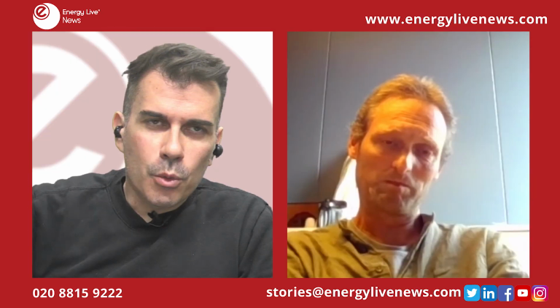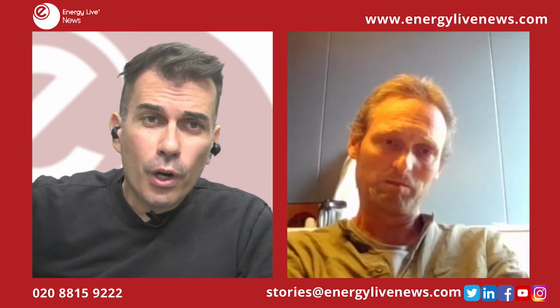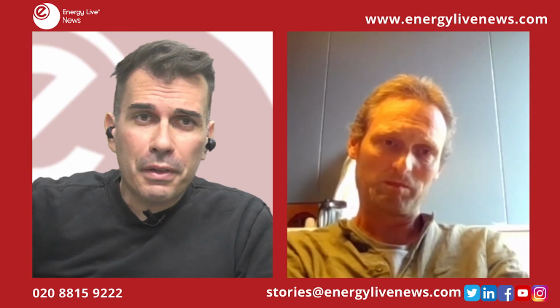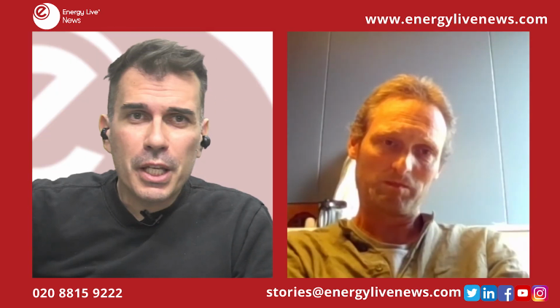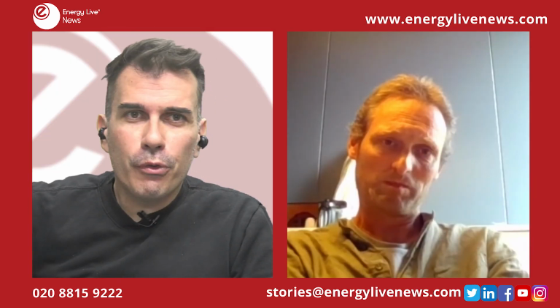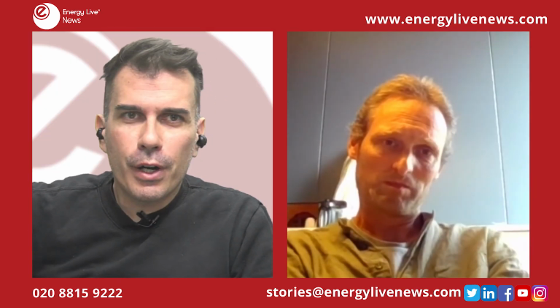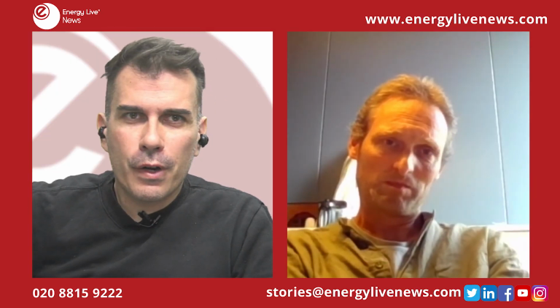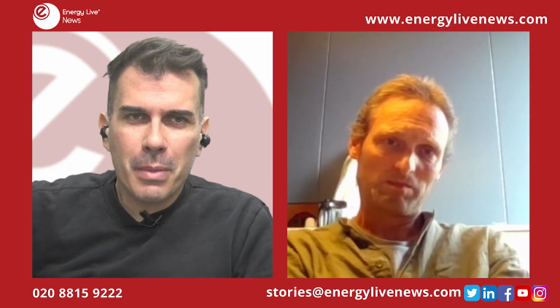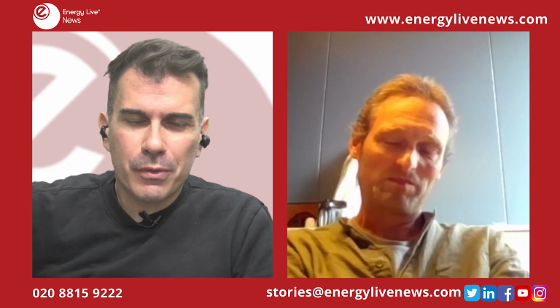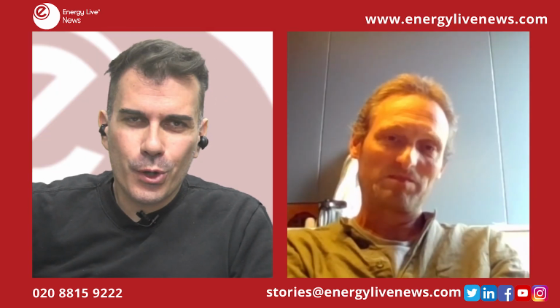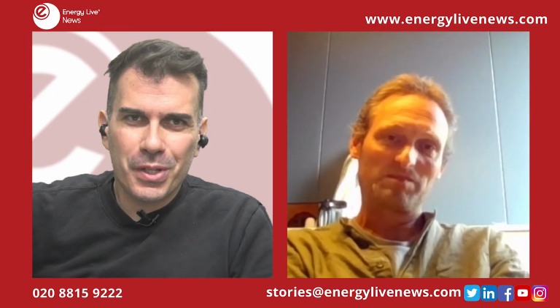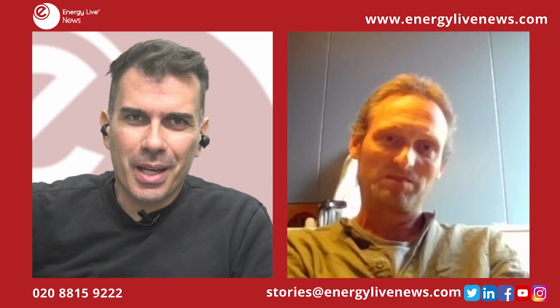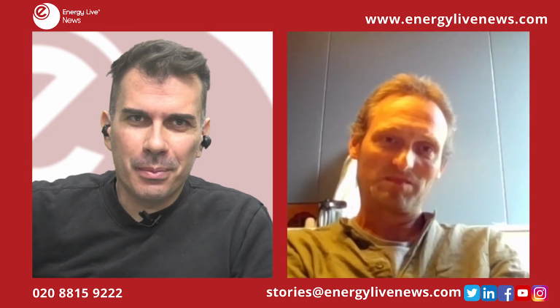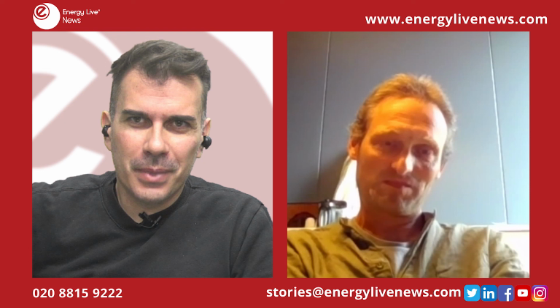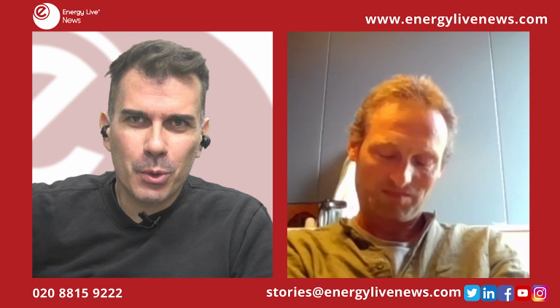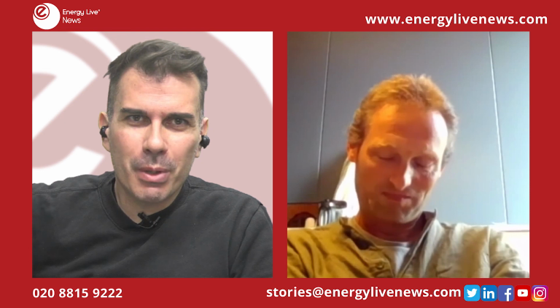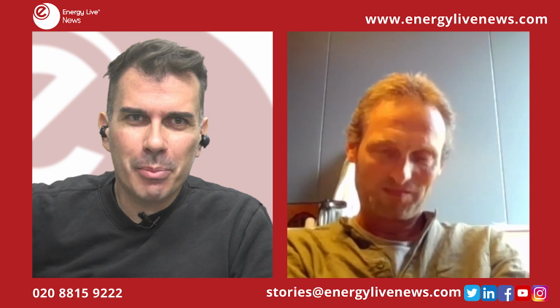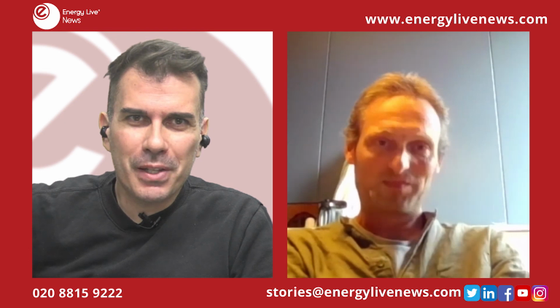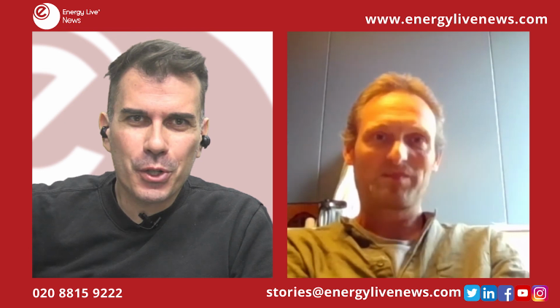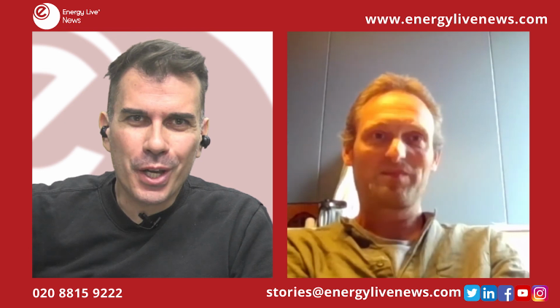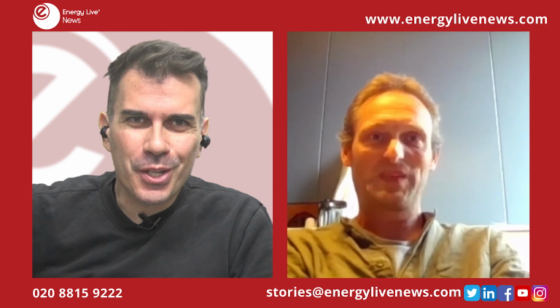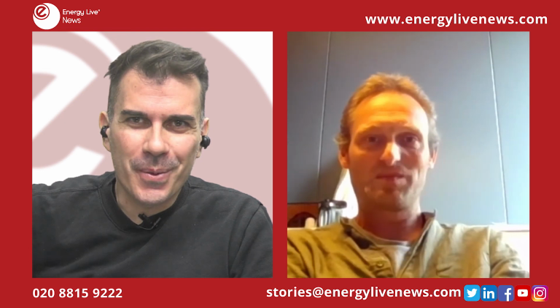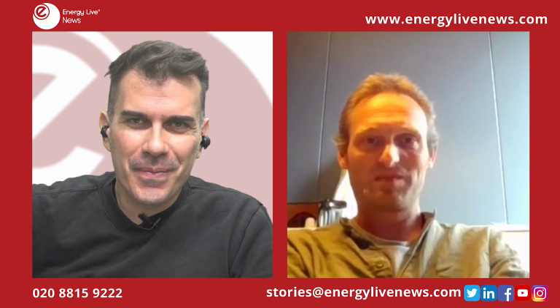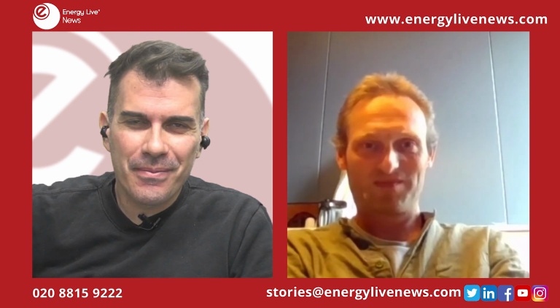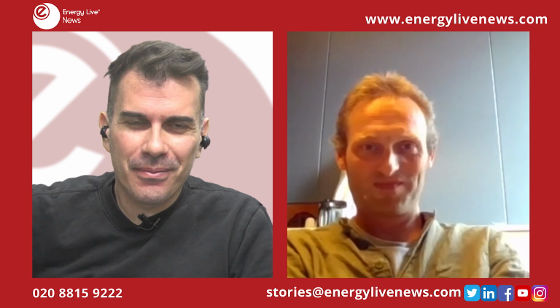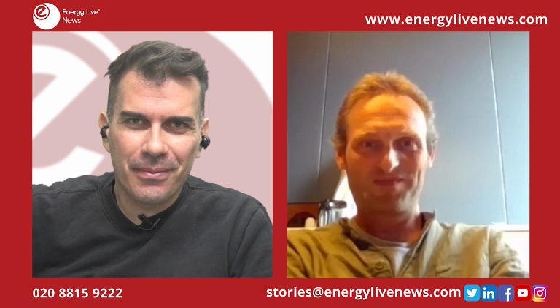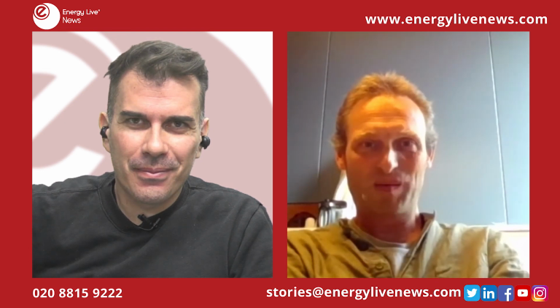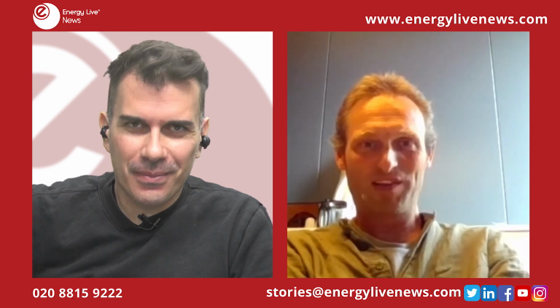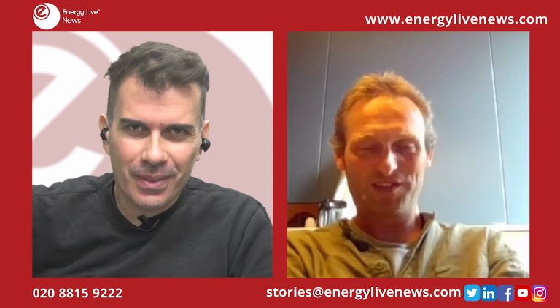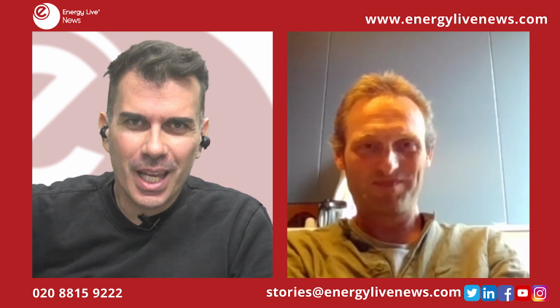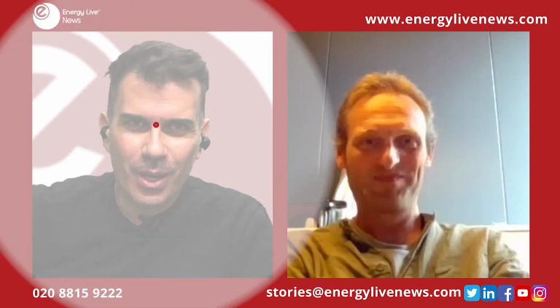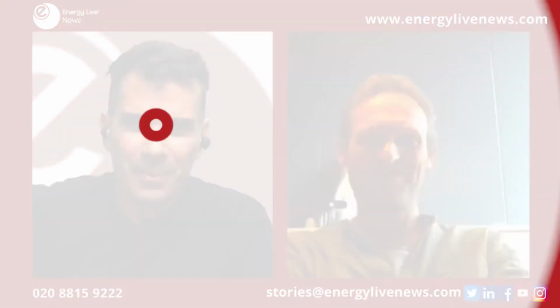Roel, thank you very much for your time. It was a real pleasure talking to you. My pleasure. Thank you.